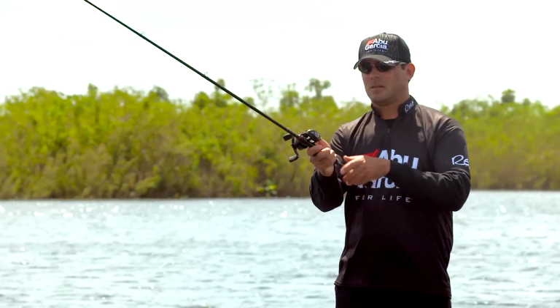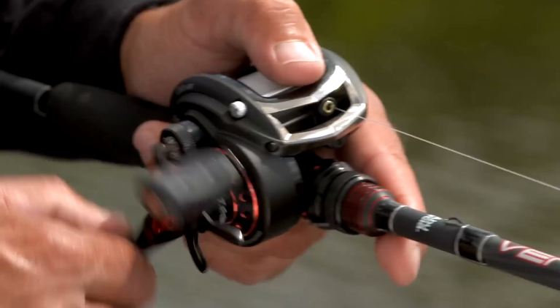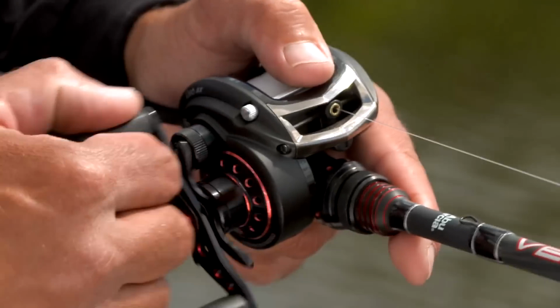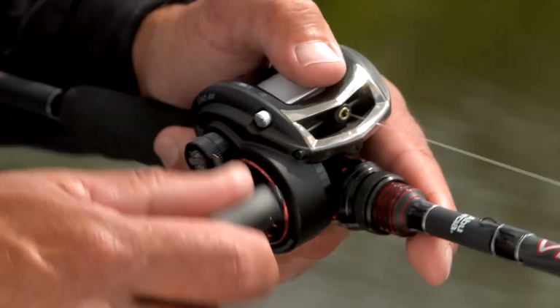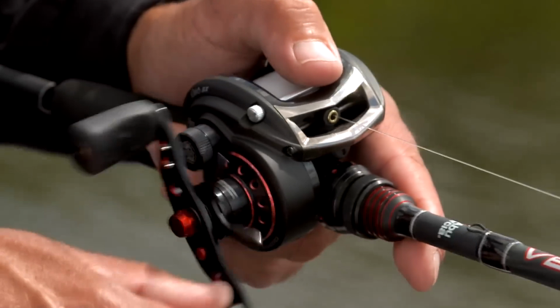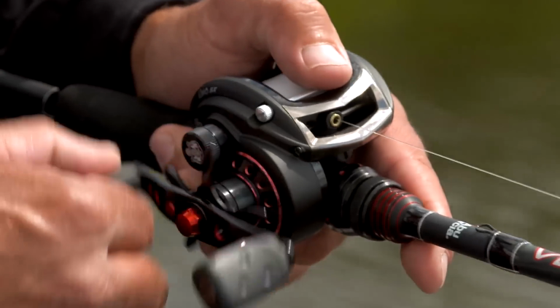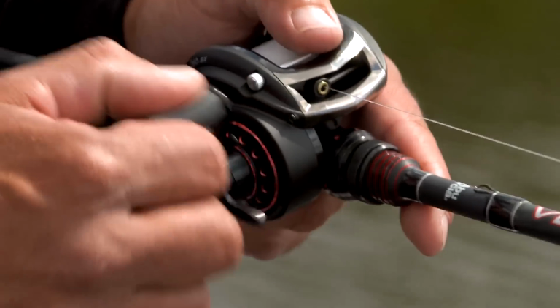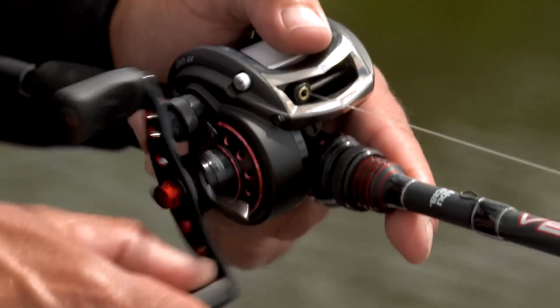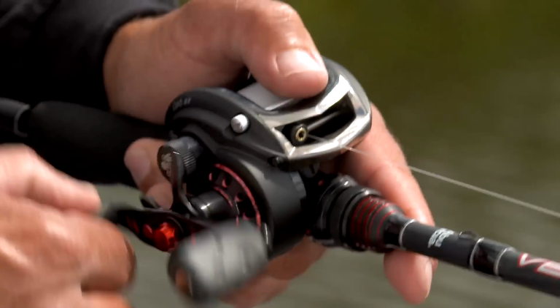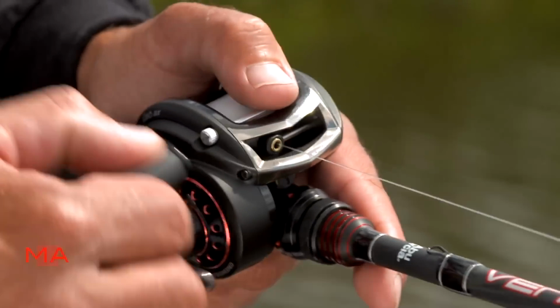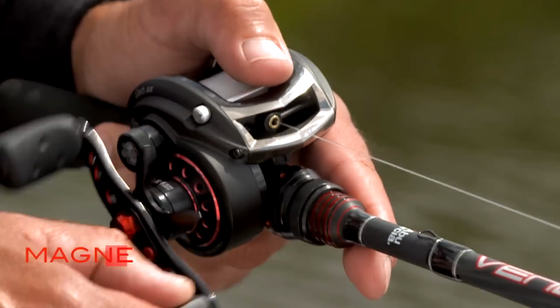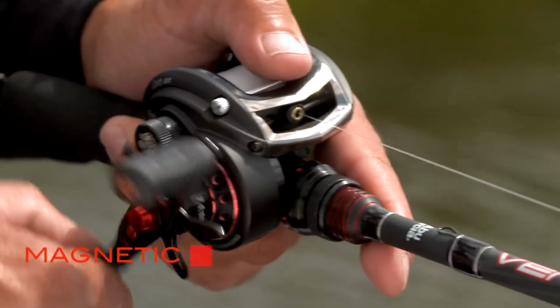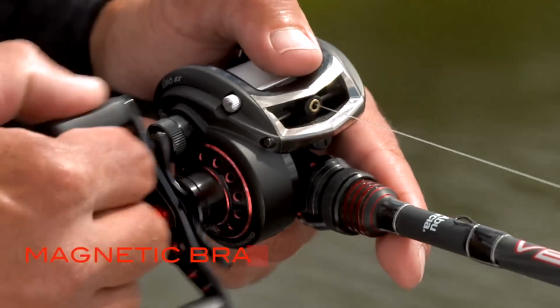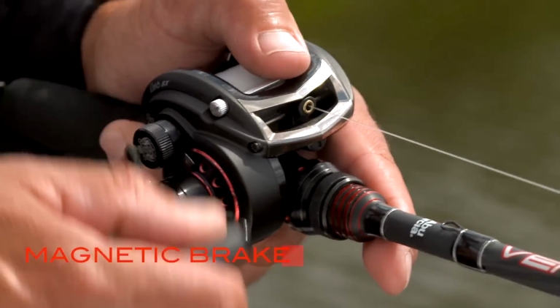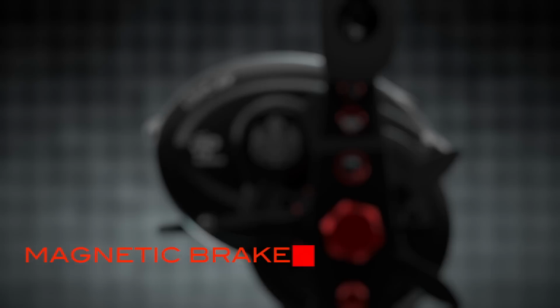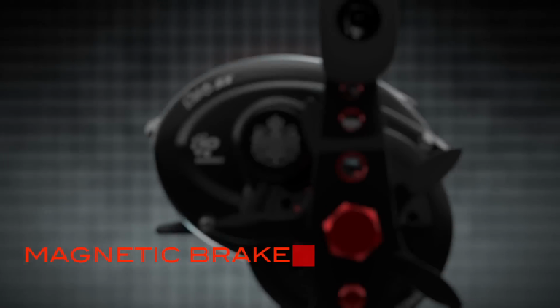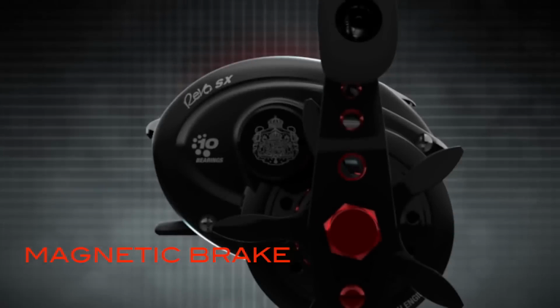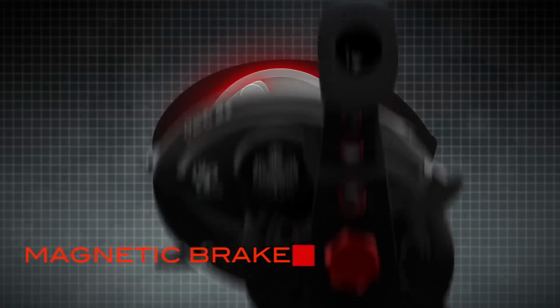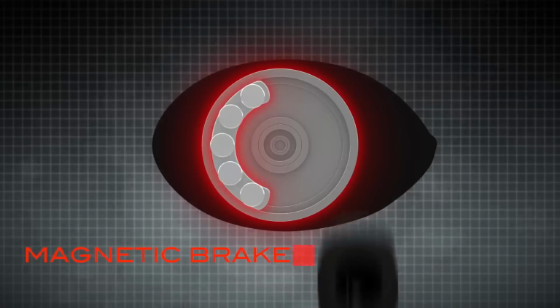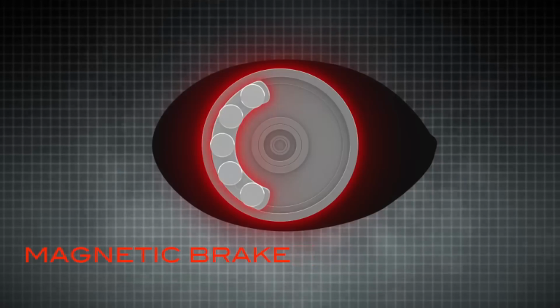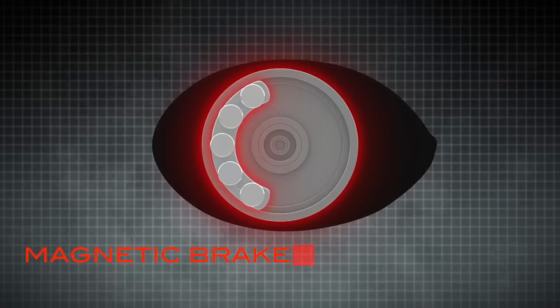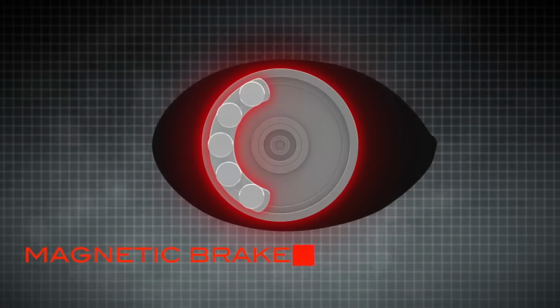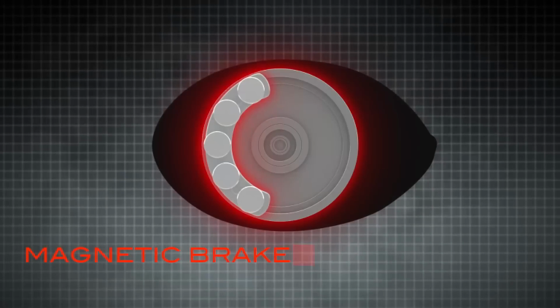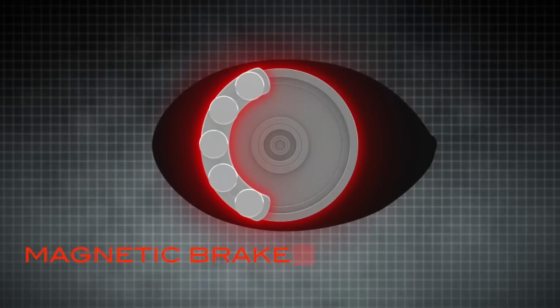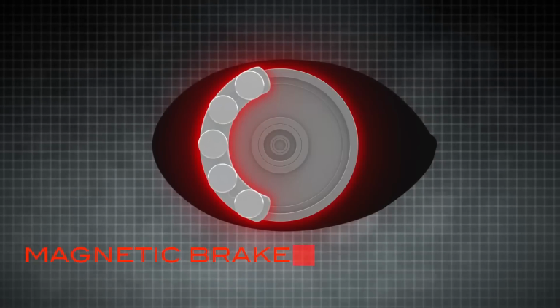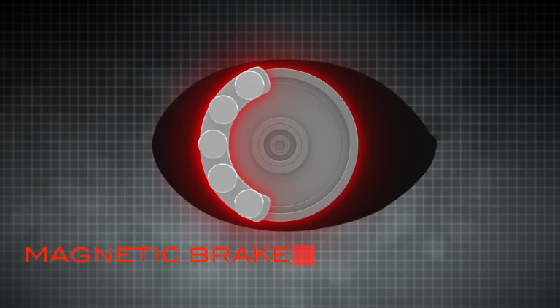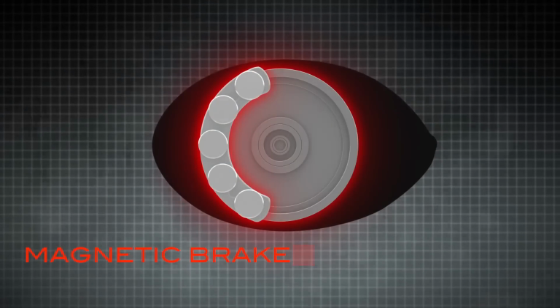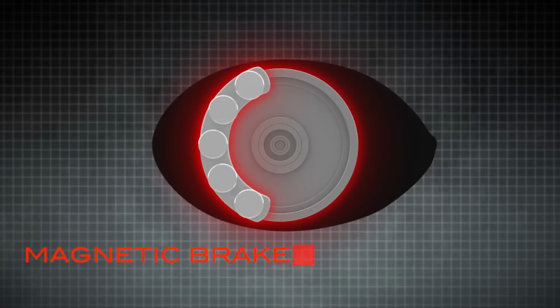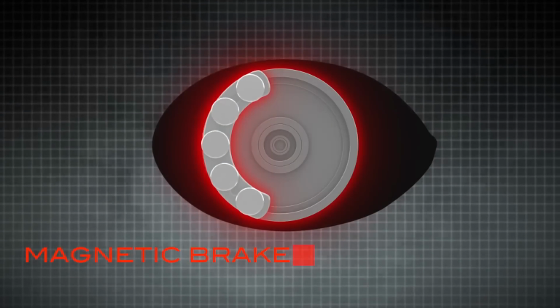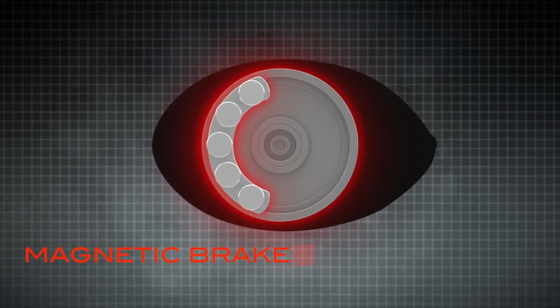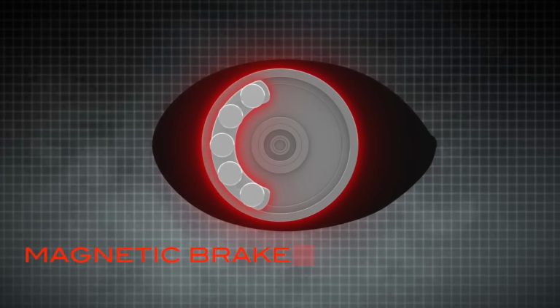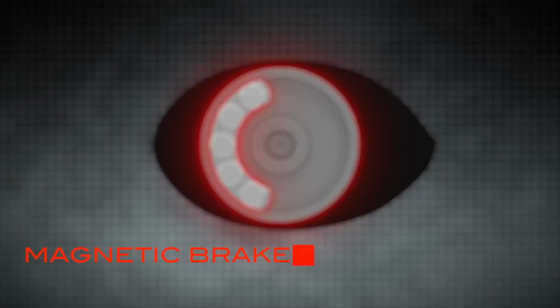The REVO SX utilizes a magnetic brake for consistent pressure throughout the entire braking range.